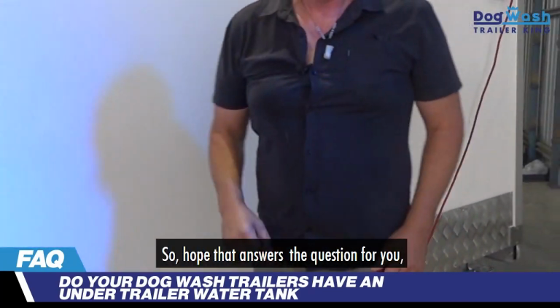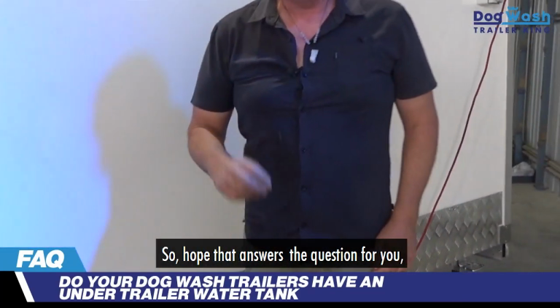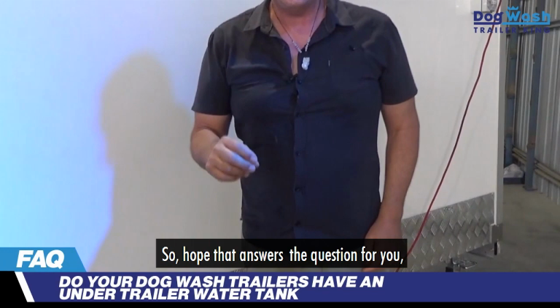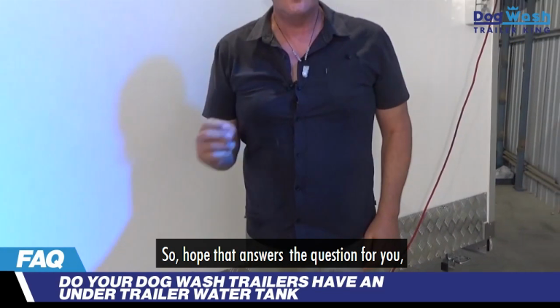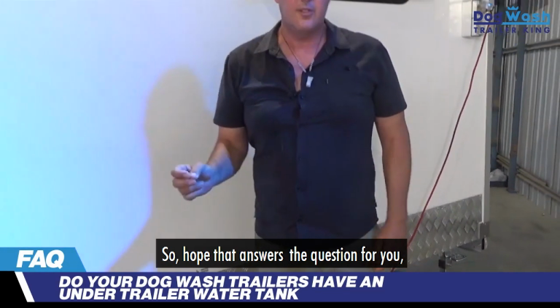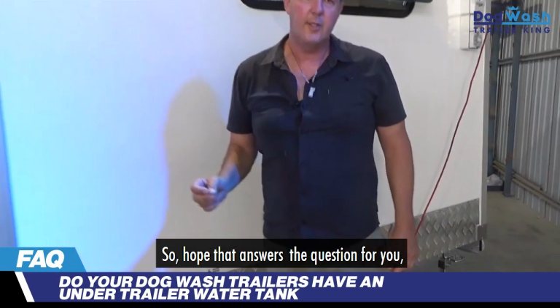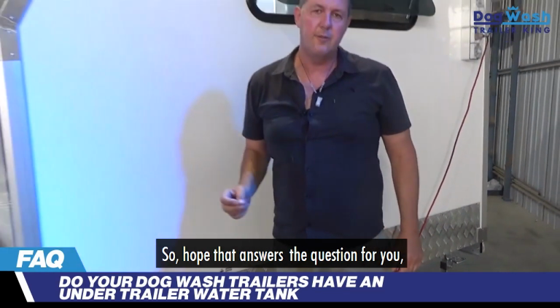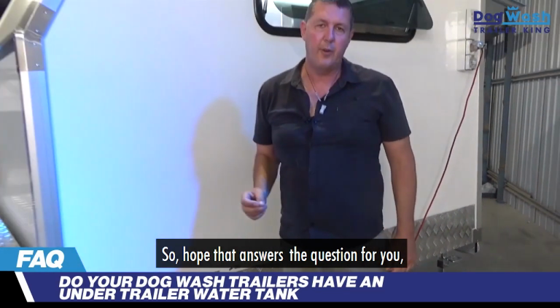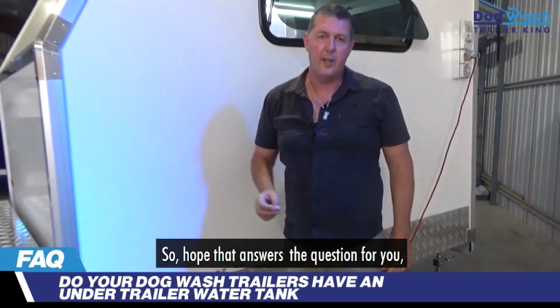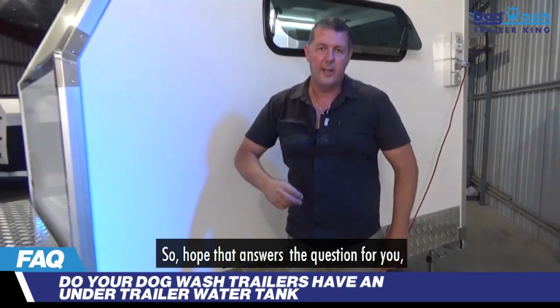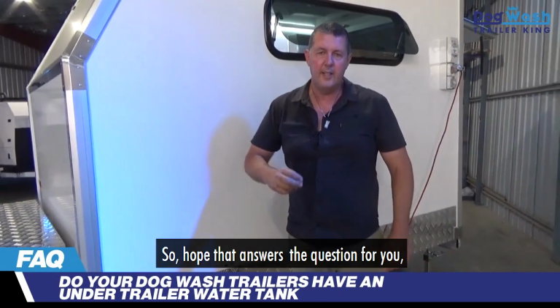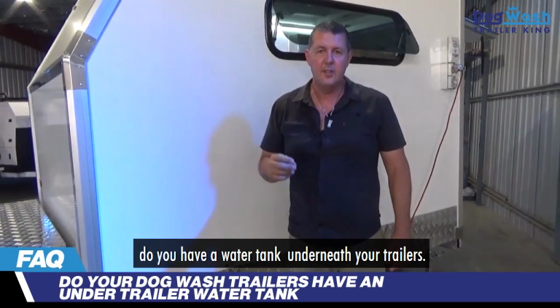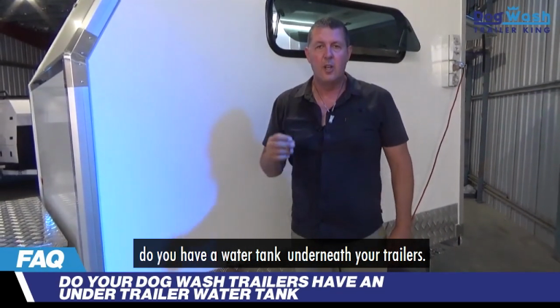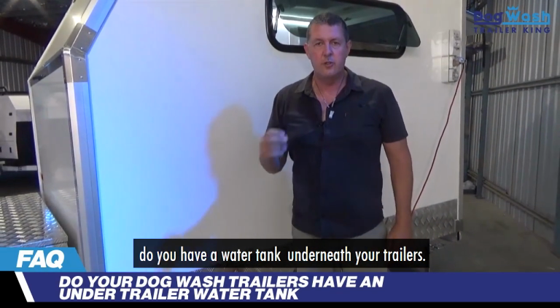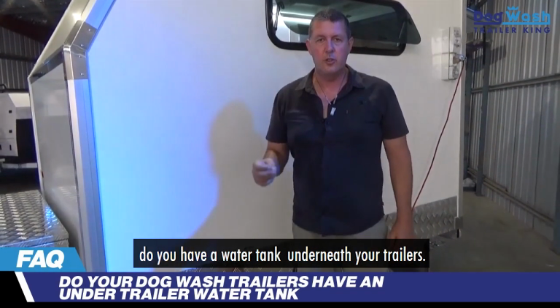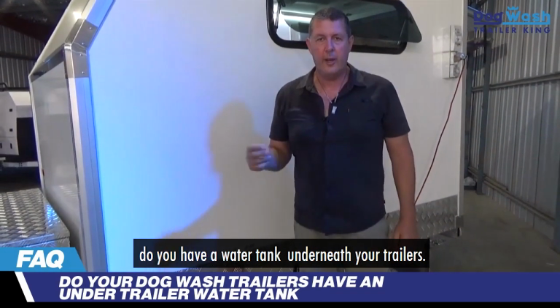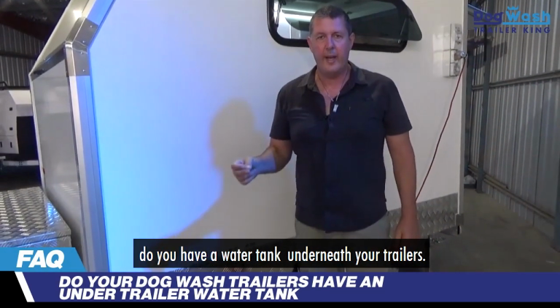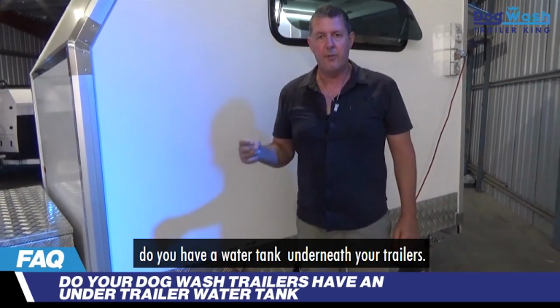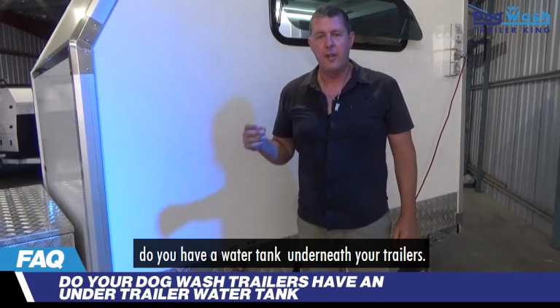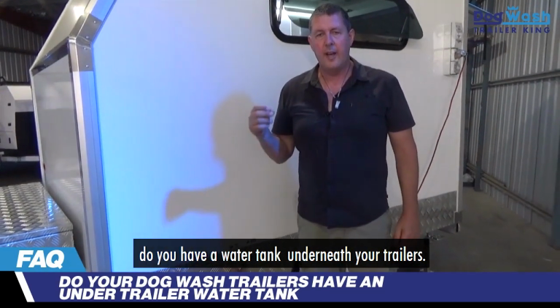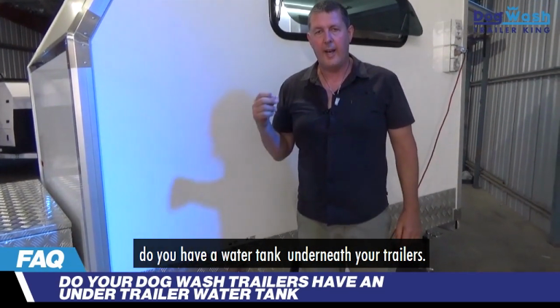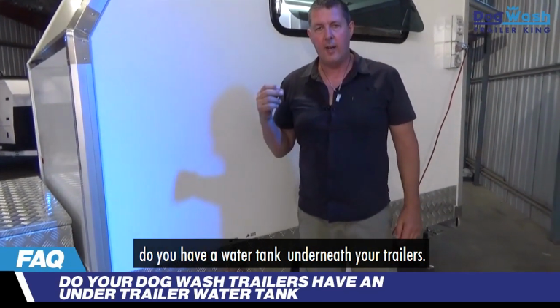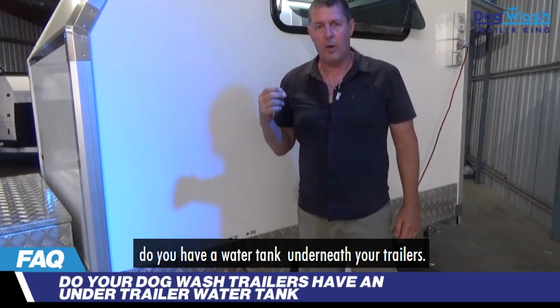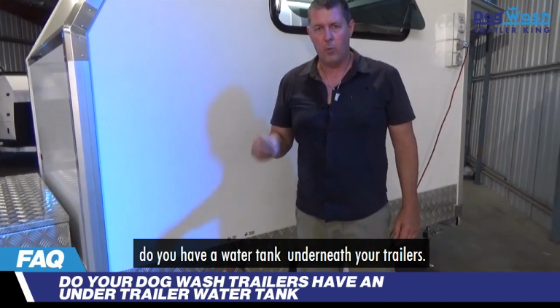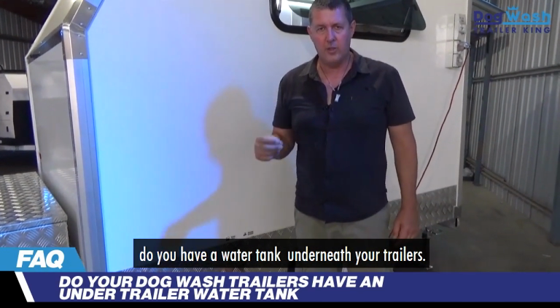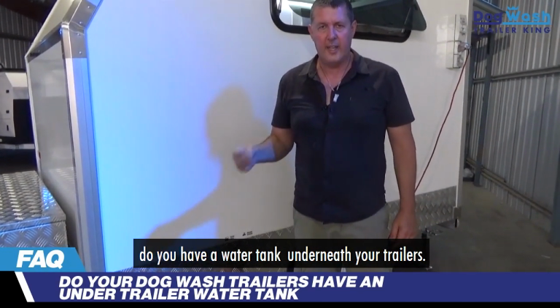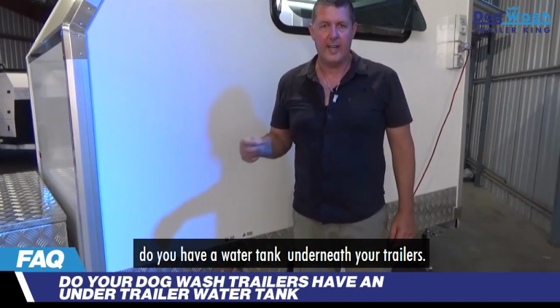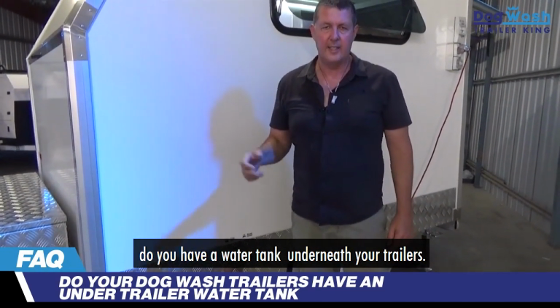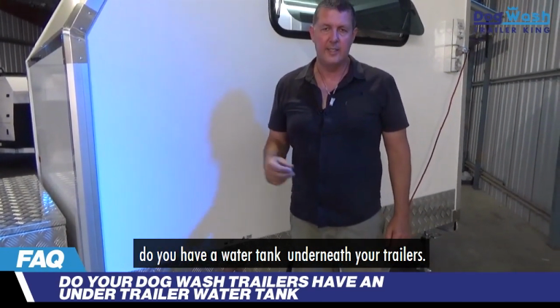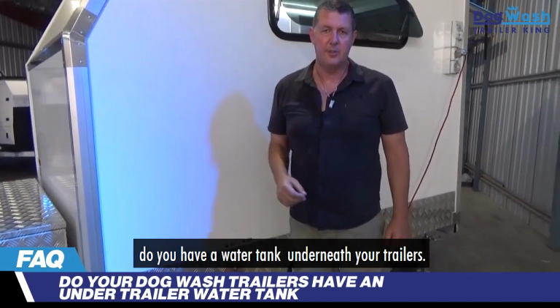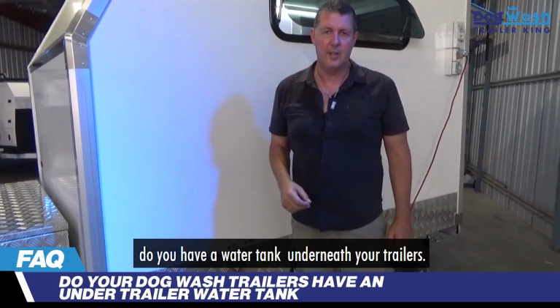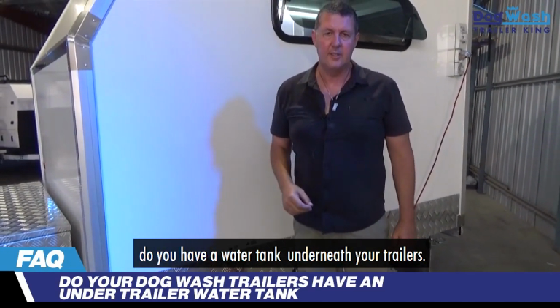So that answers the question for you: do you have a water tank underneath your trailers?